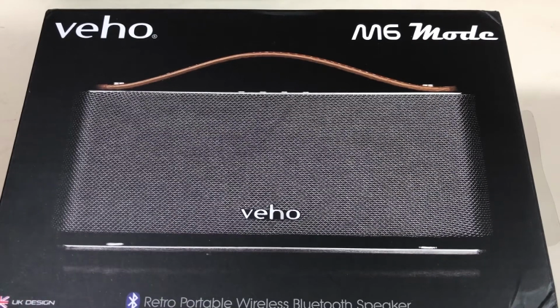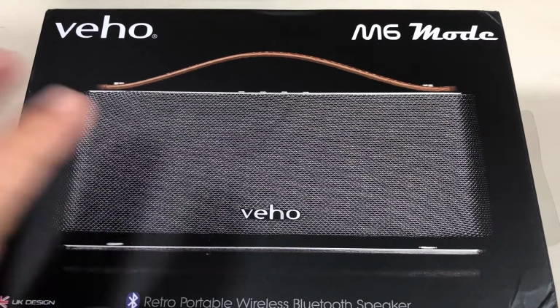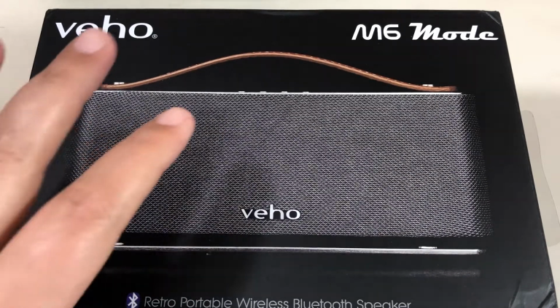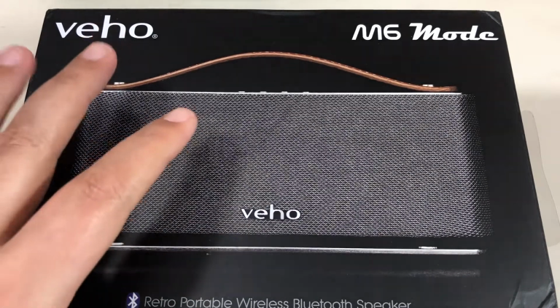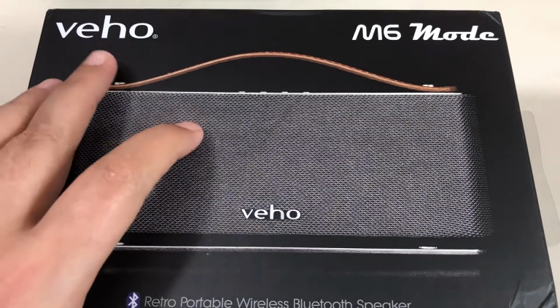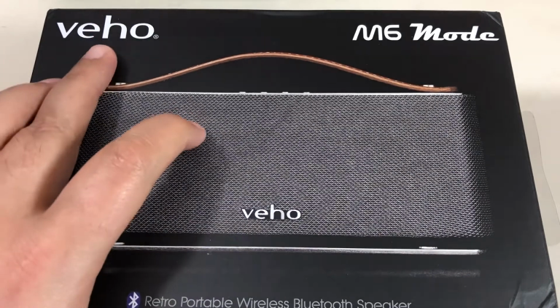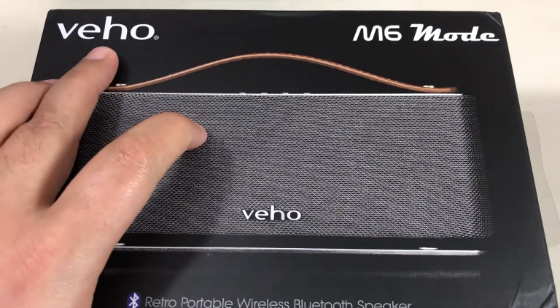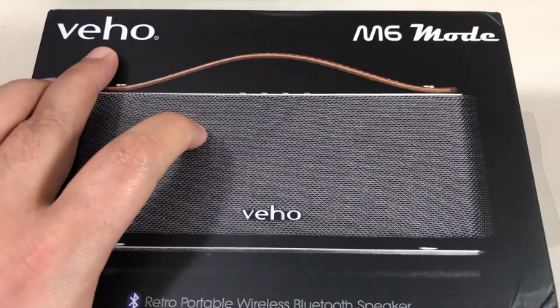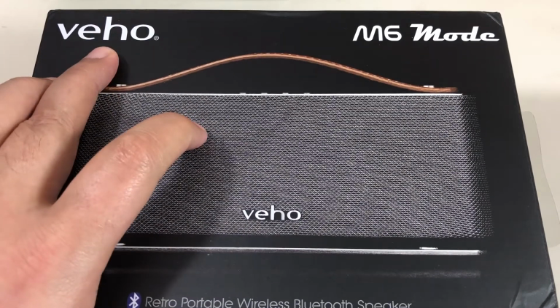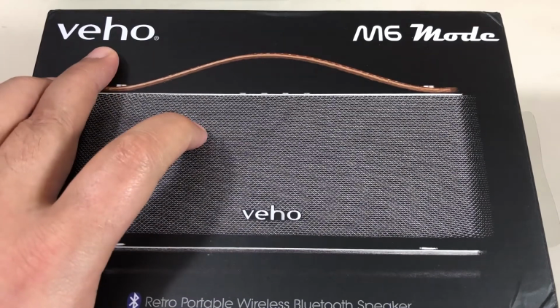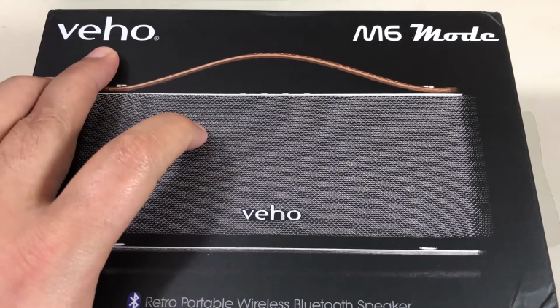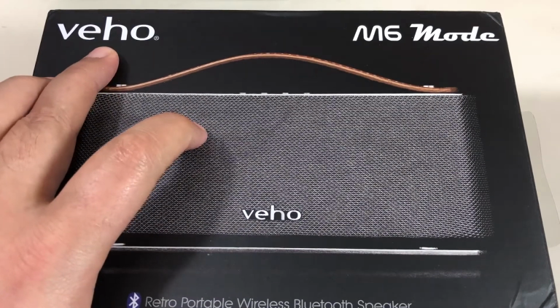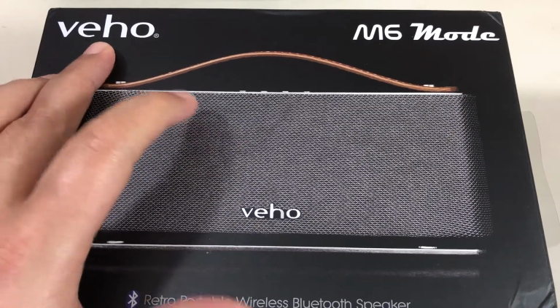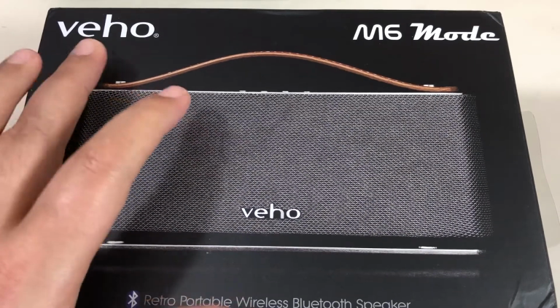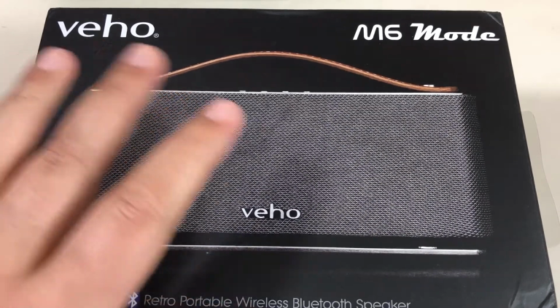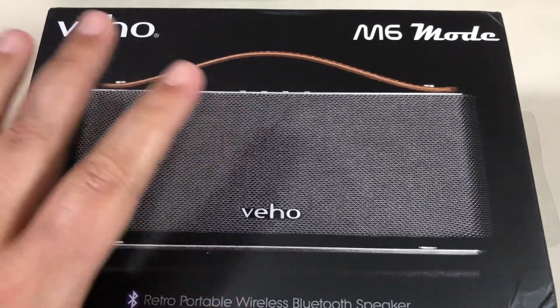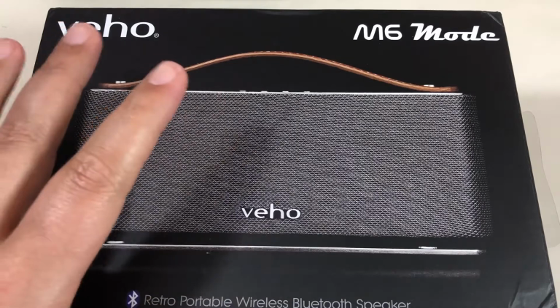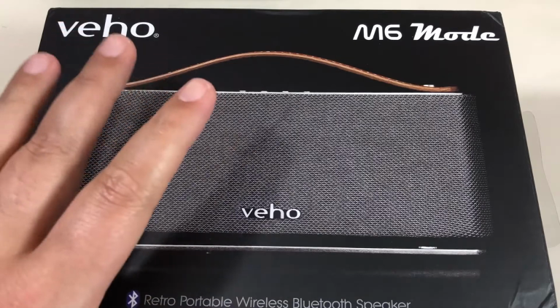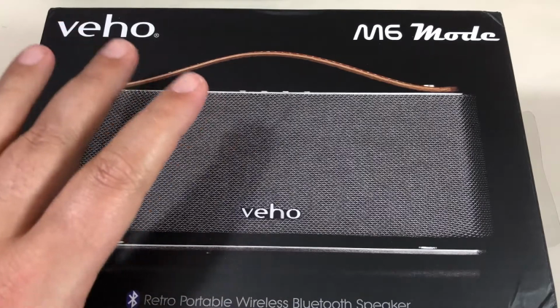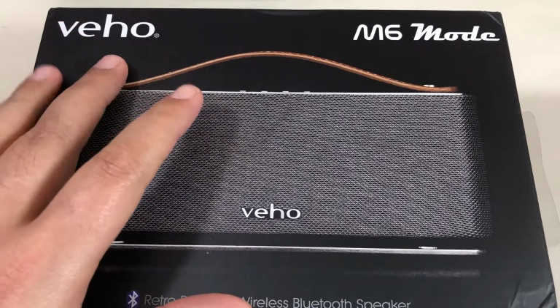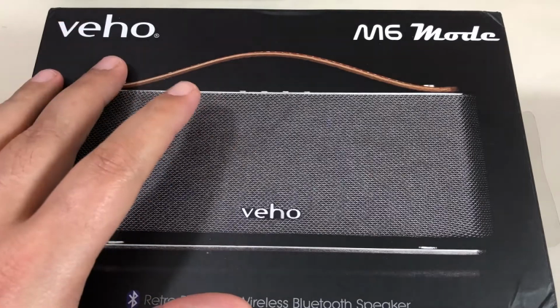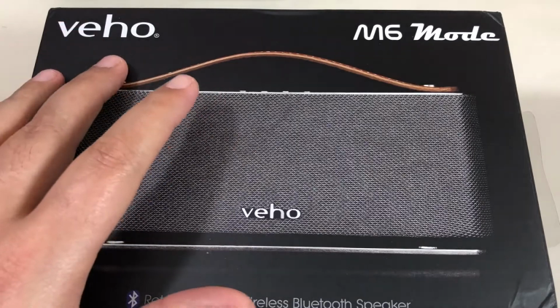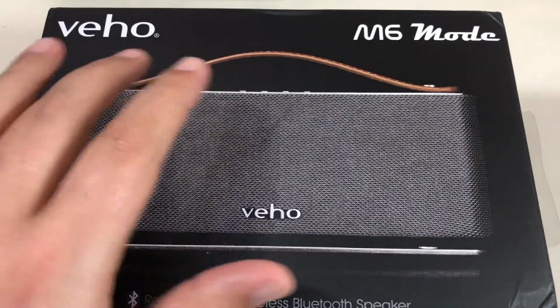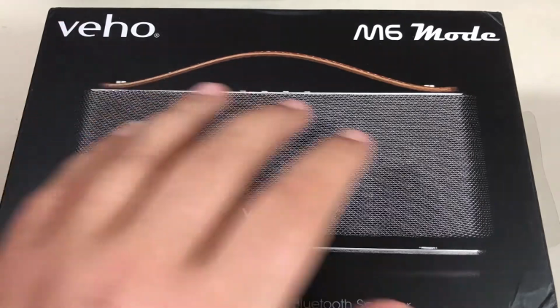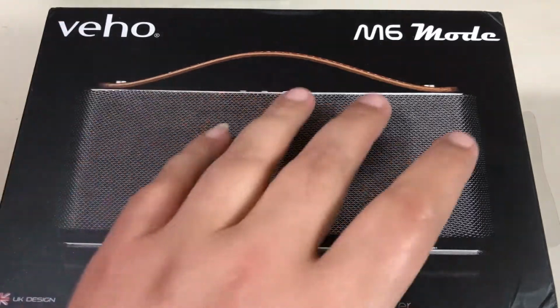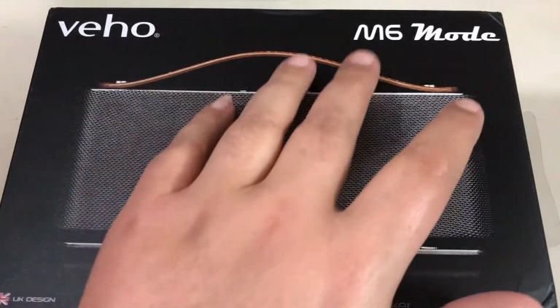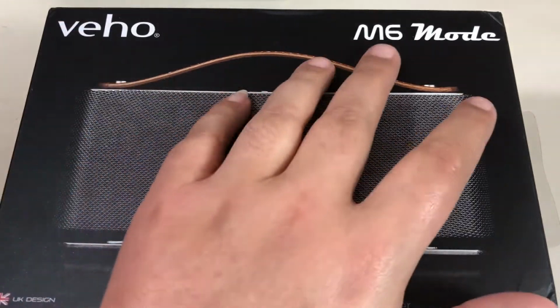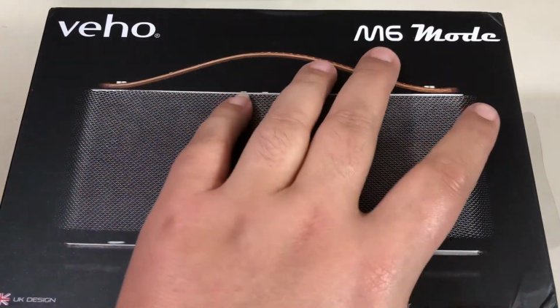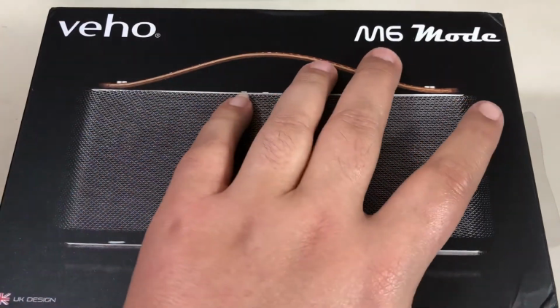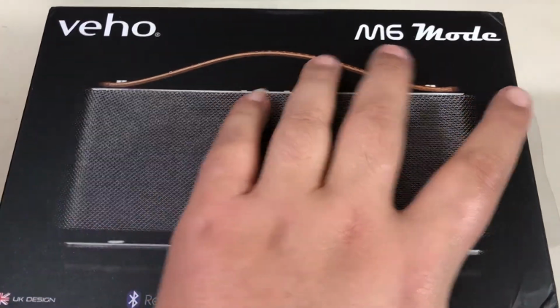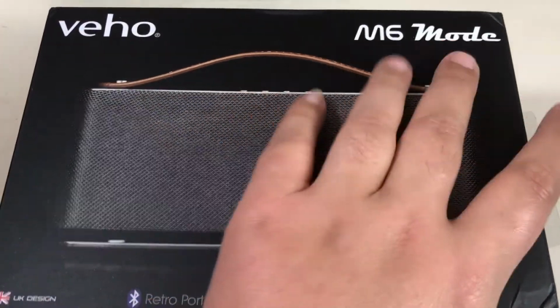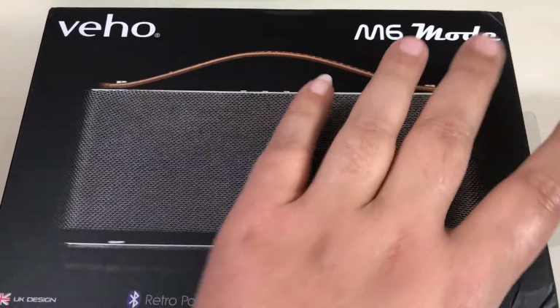La marque, c'est VO — c'est une marque que je ne connais pas. Le modèle, c'est le M6 Mod.